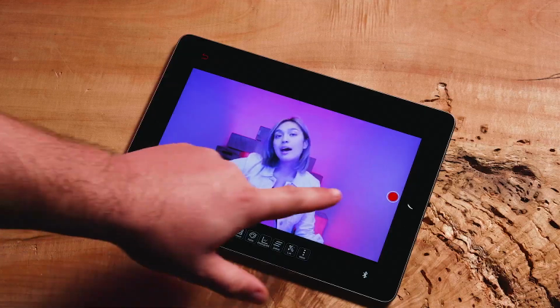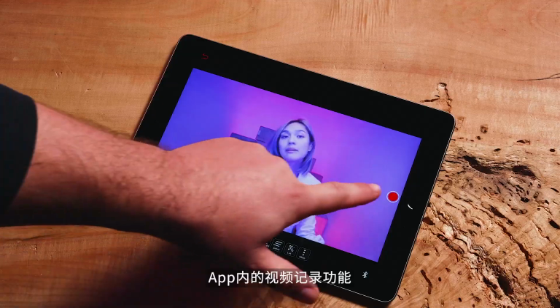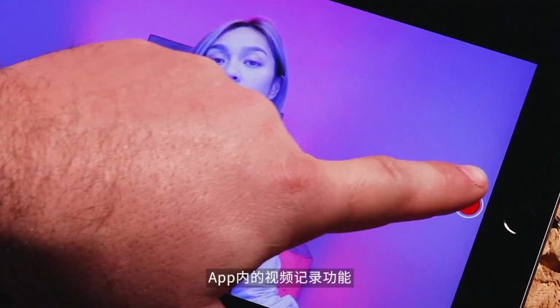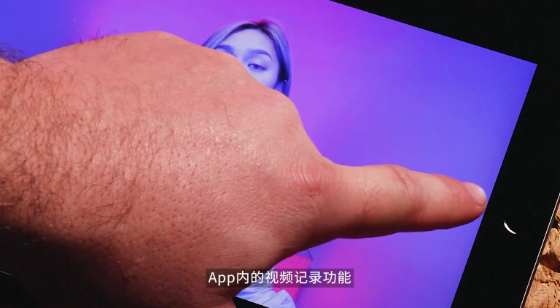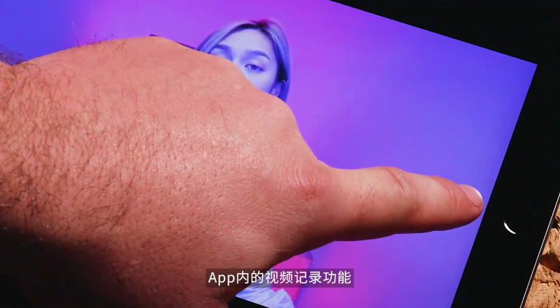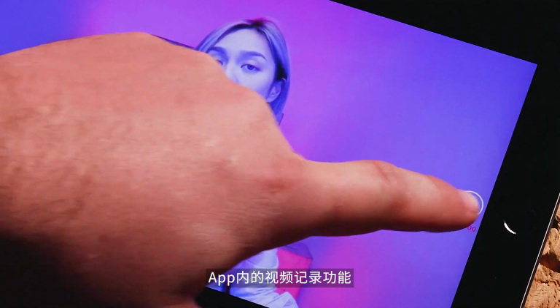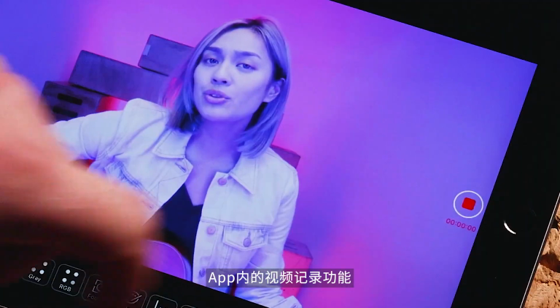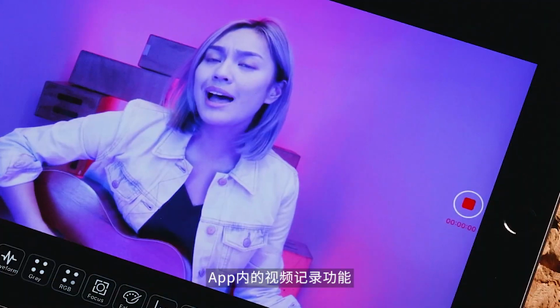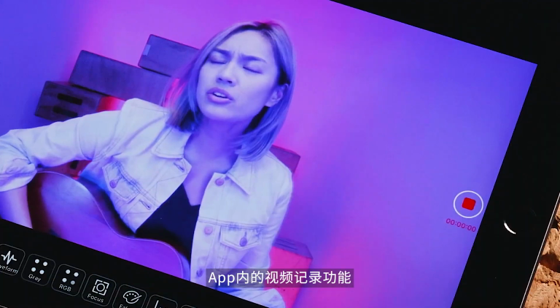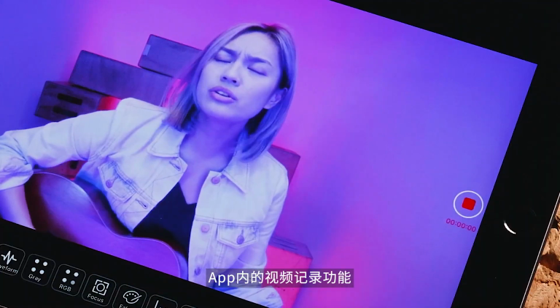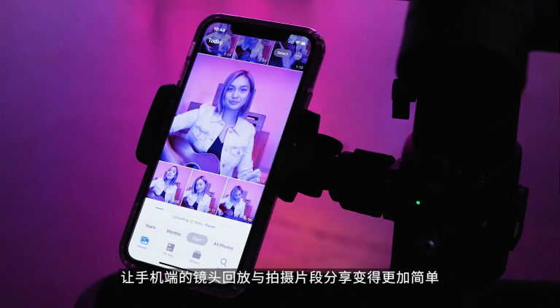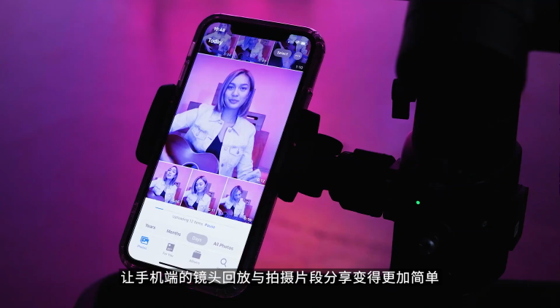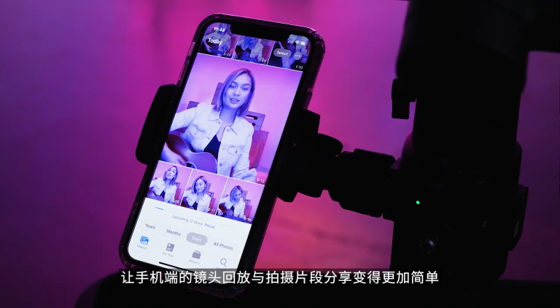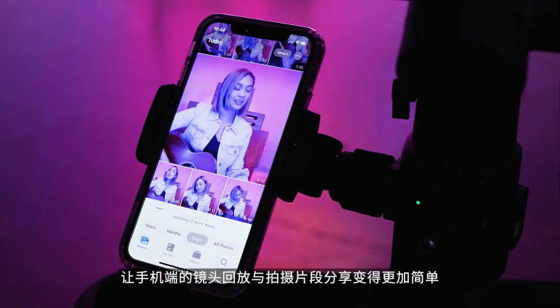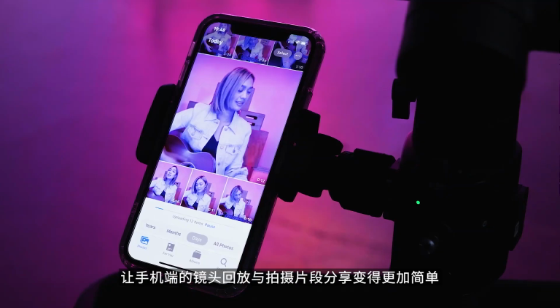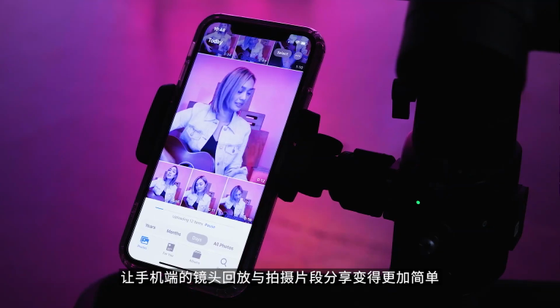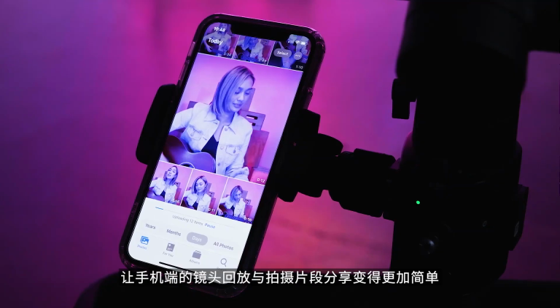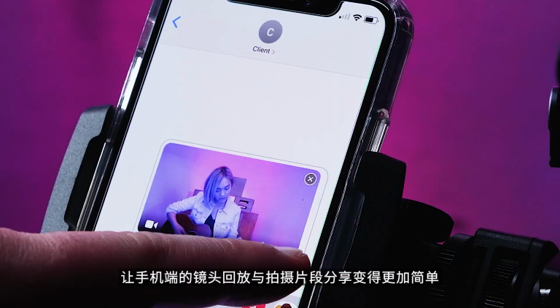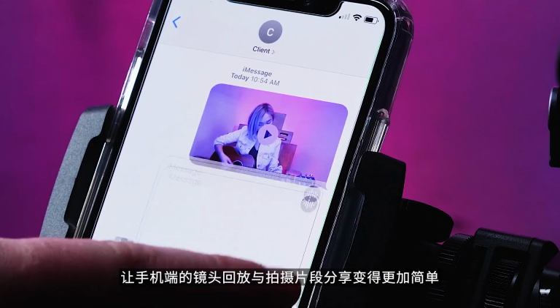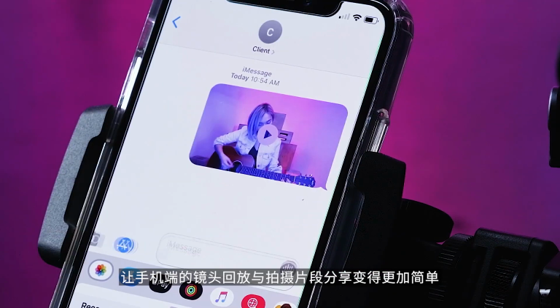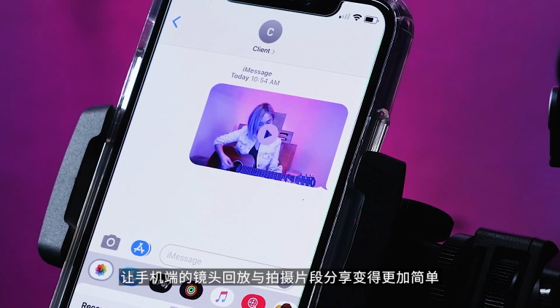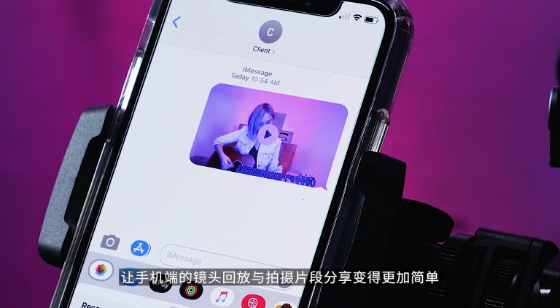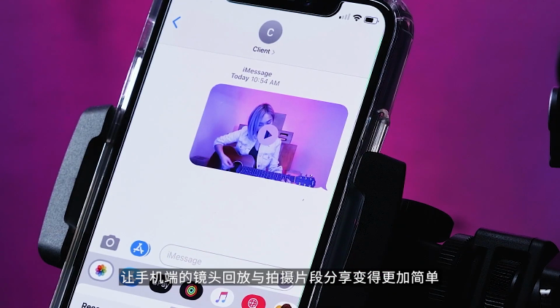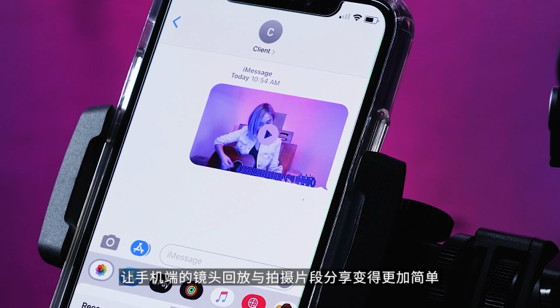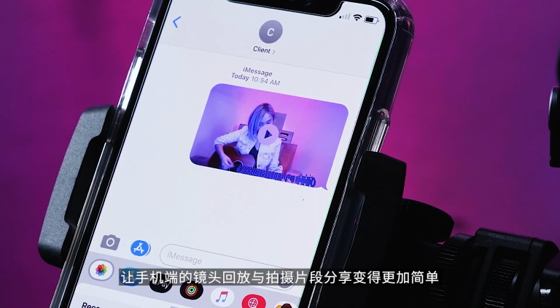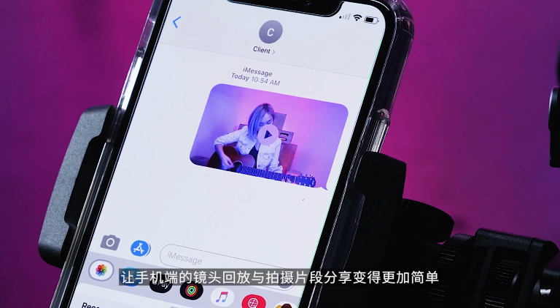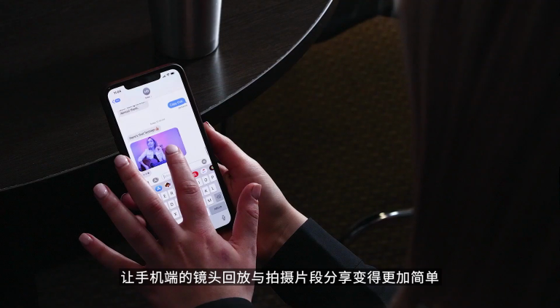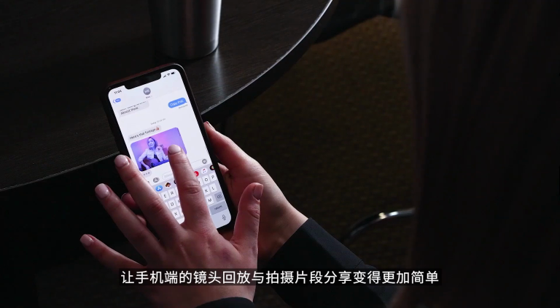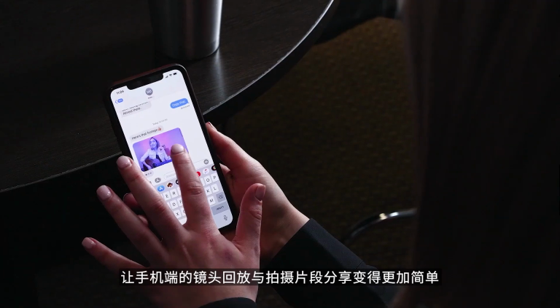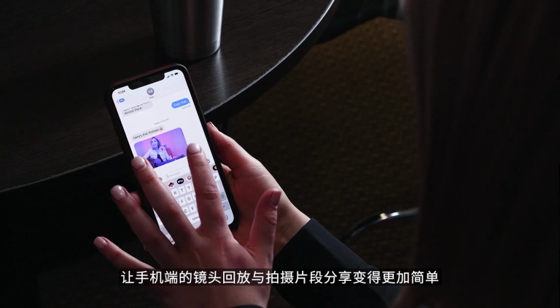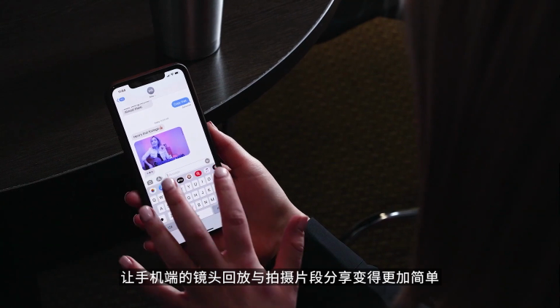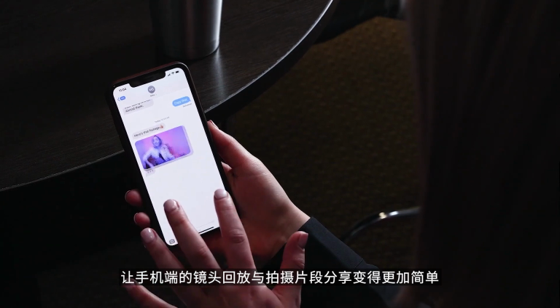The in-app recording feature allows you to easily replay footage or message someone a clip for quick review.